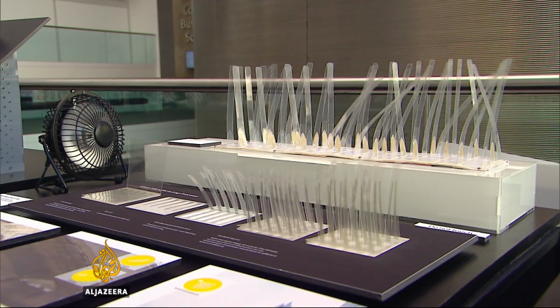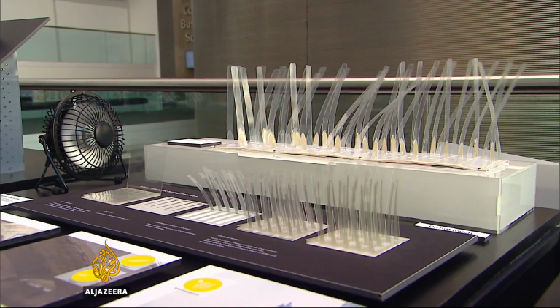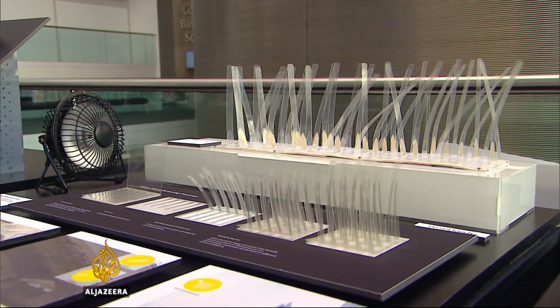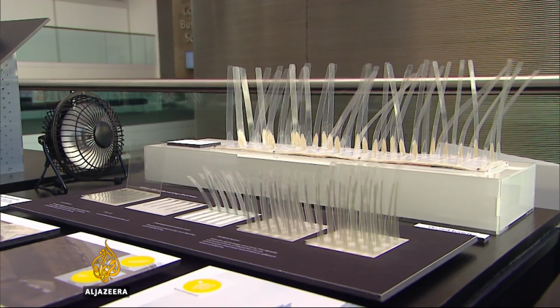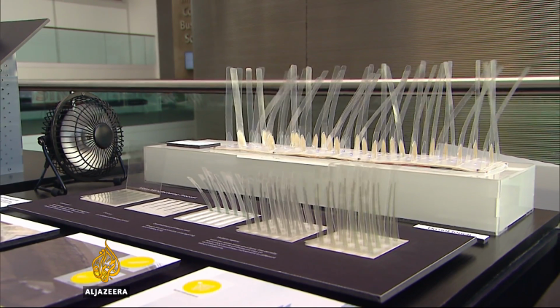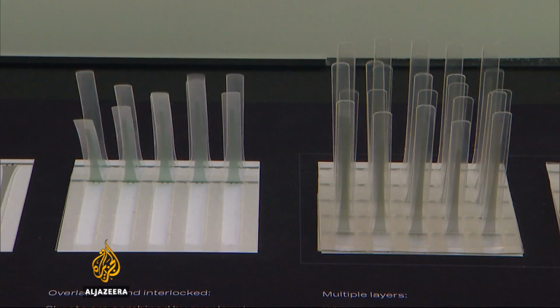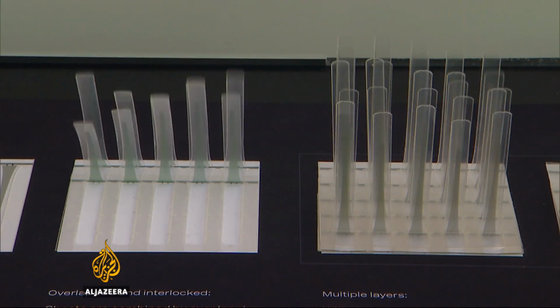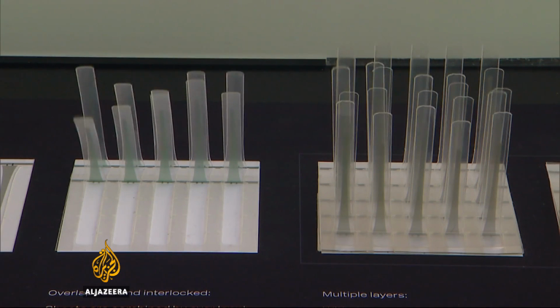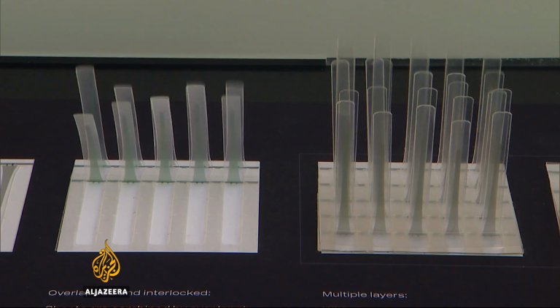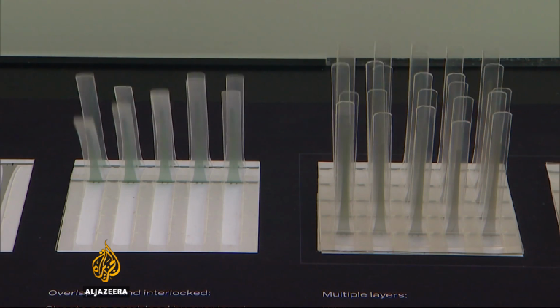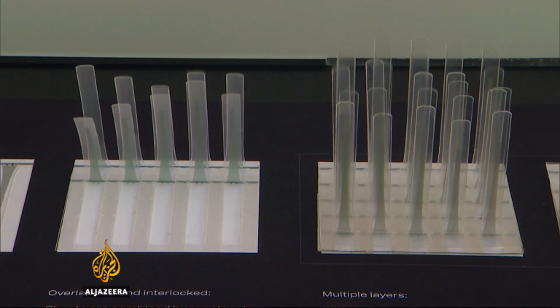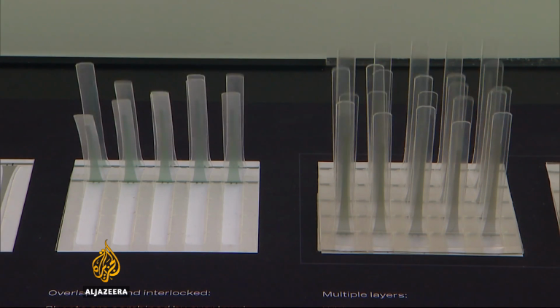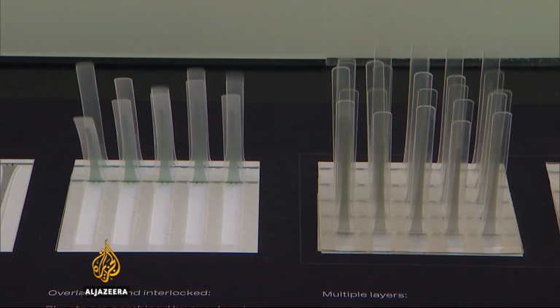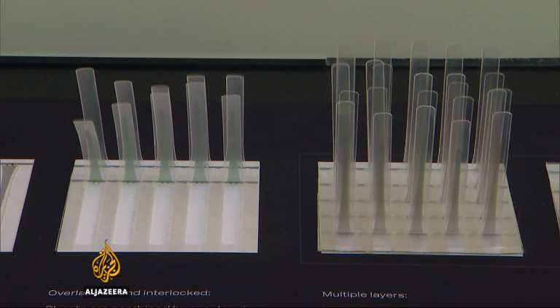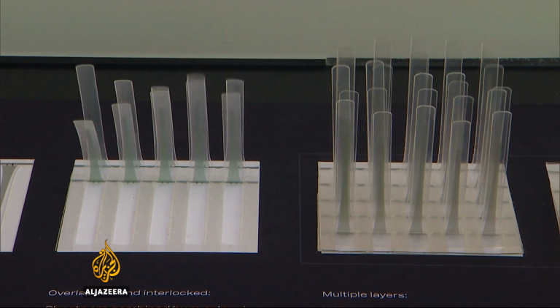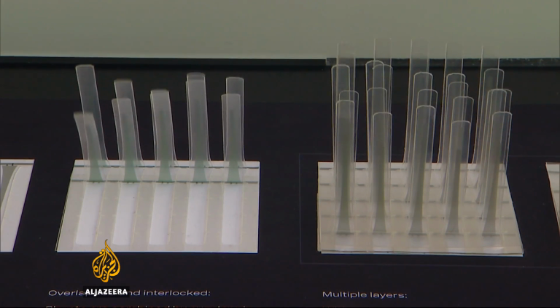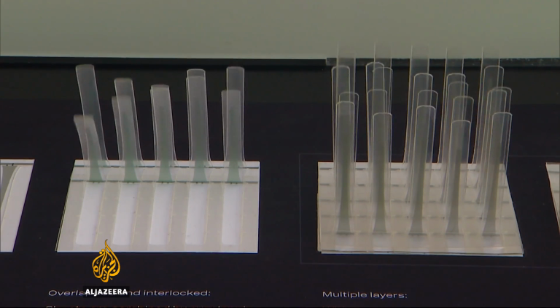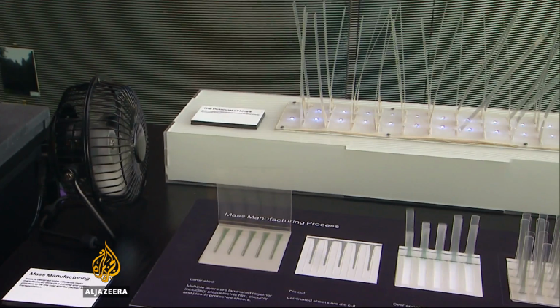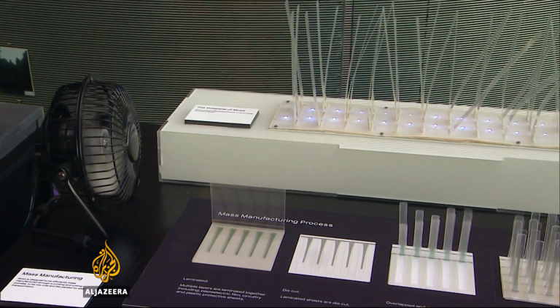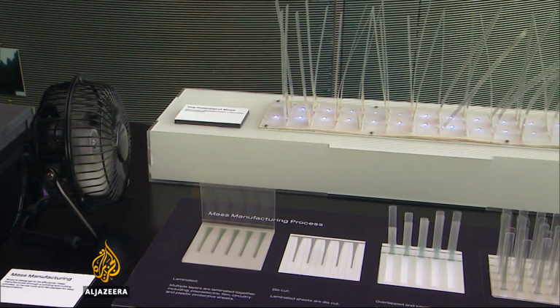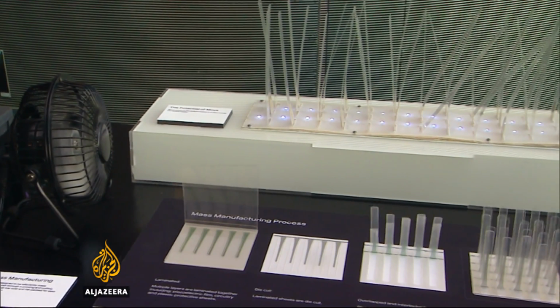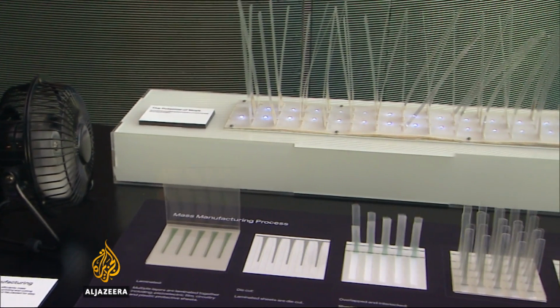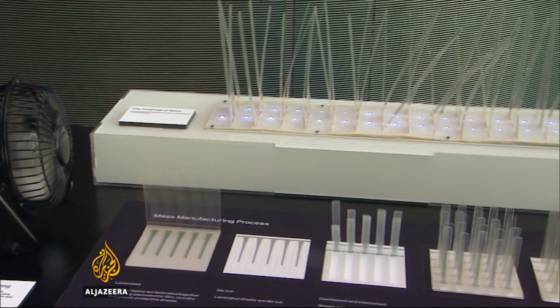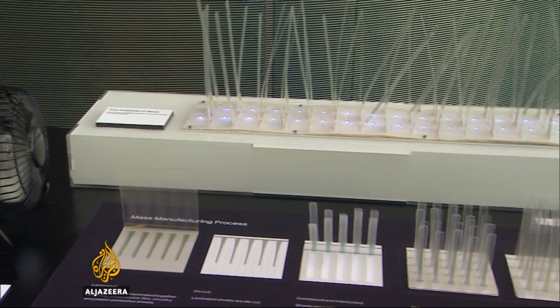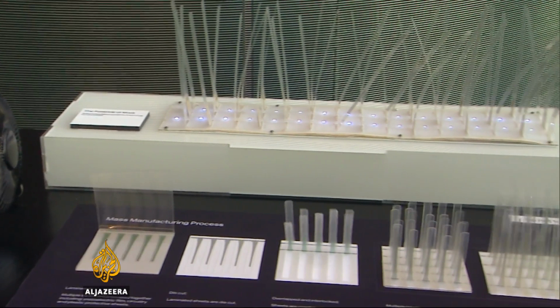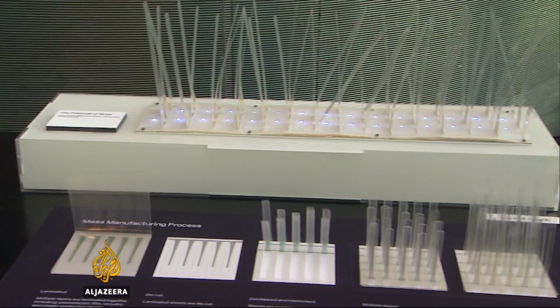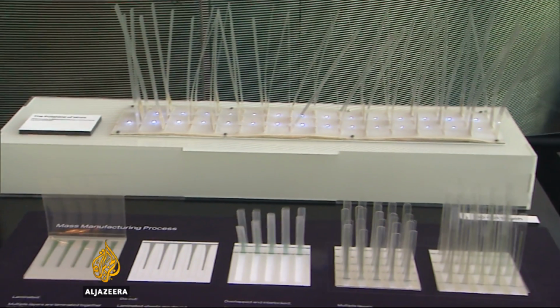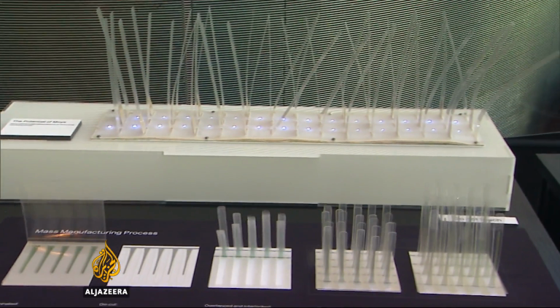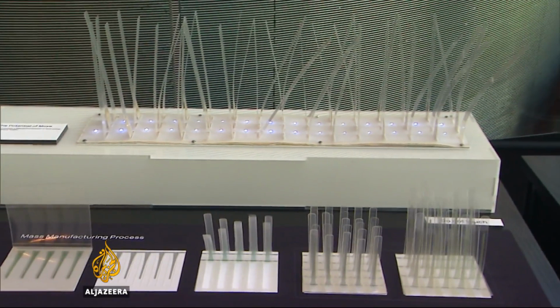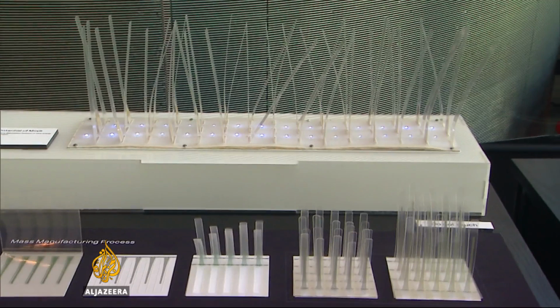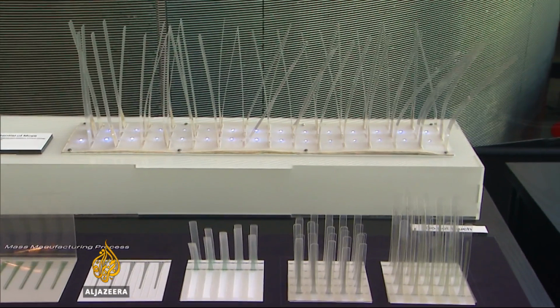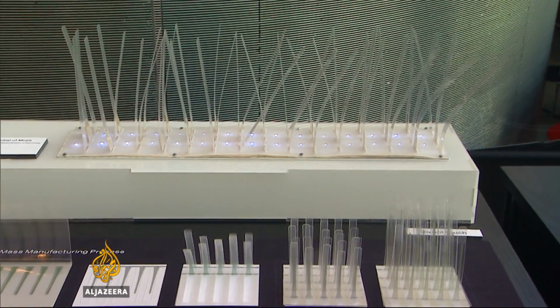Then there's a brand new way of harvesting wind power. Imagine thousands of these stuck to a skyscraper or lining an underground train tunnel.